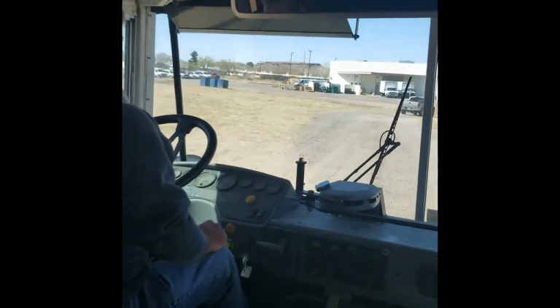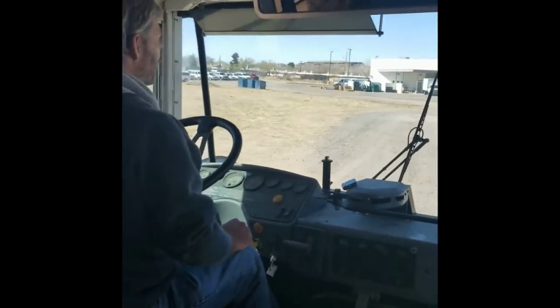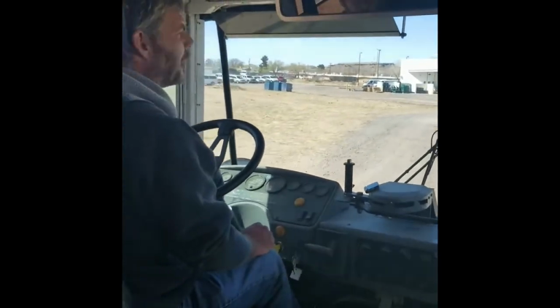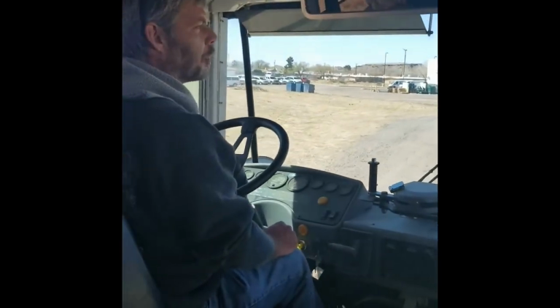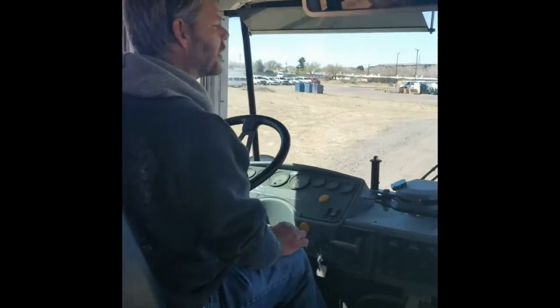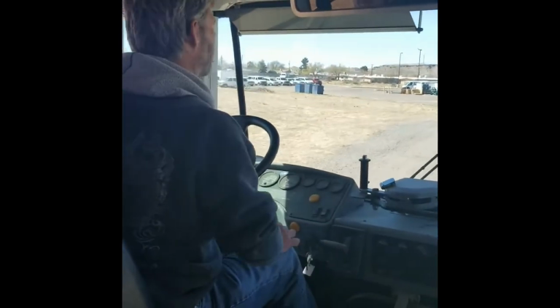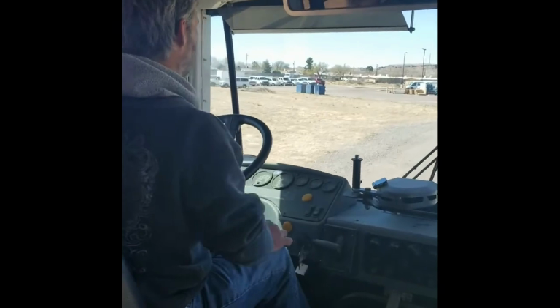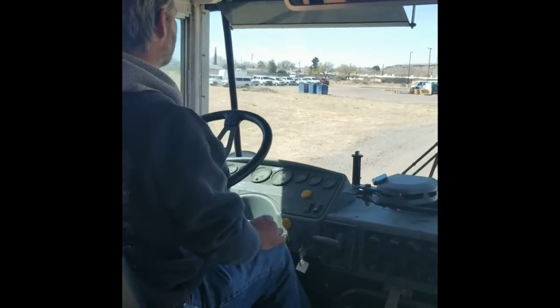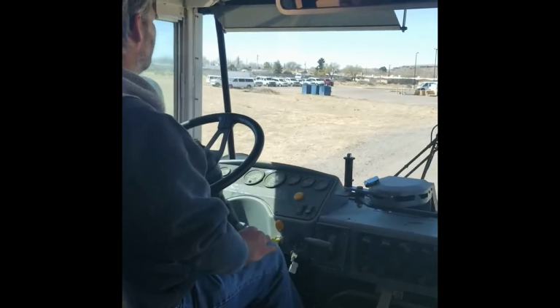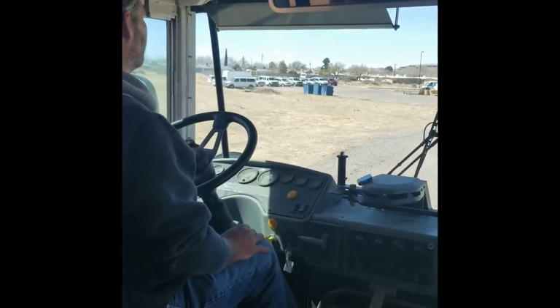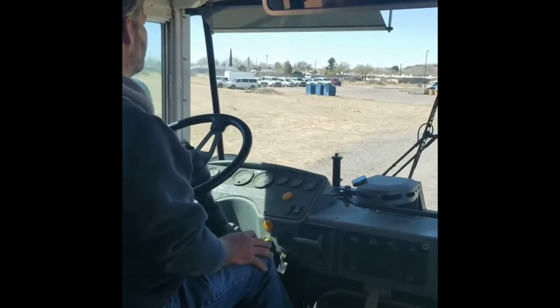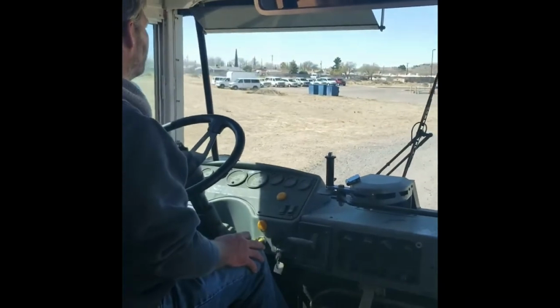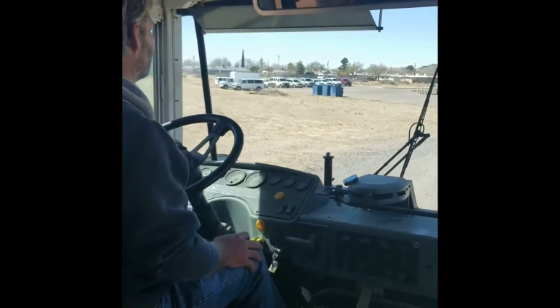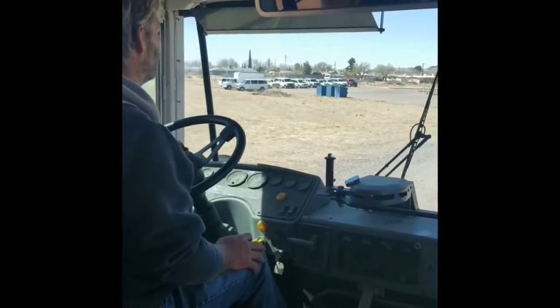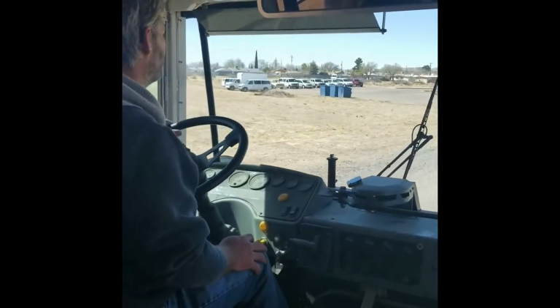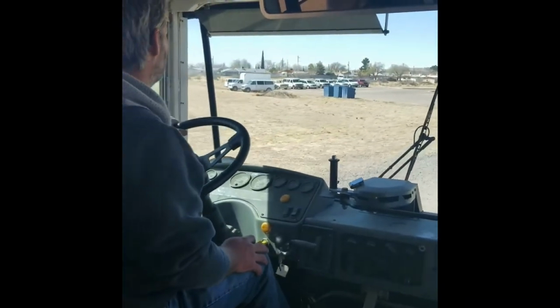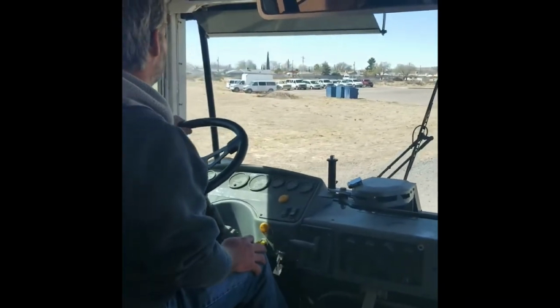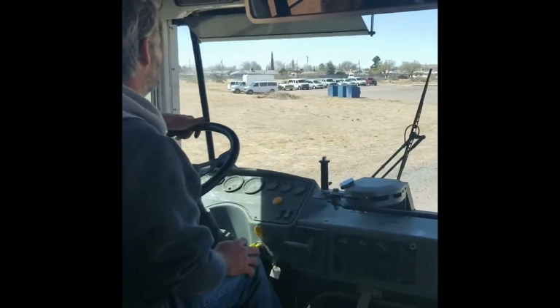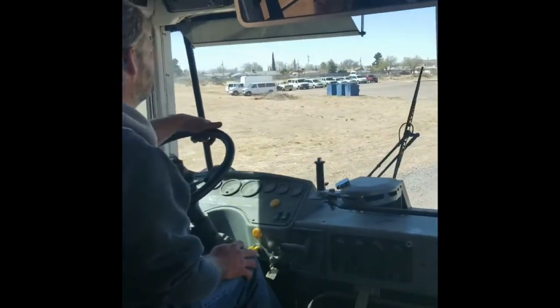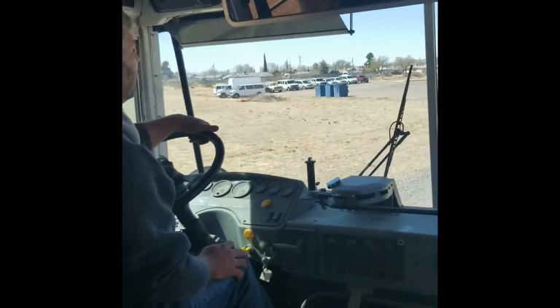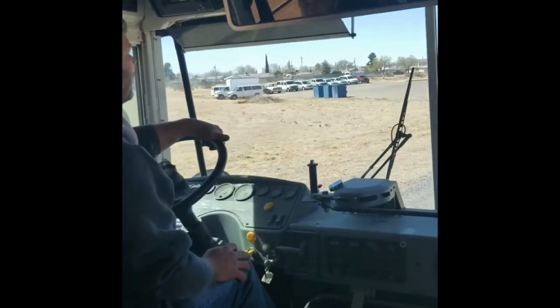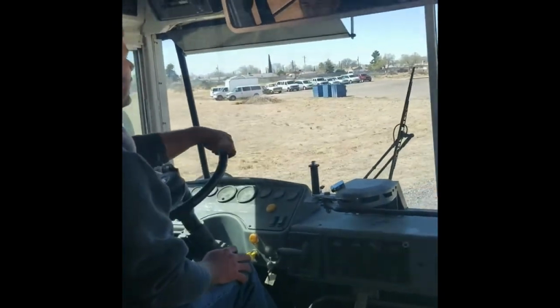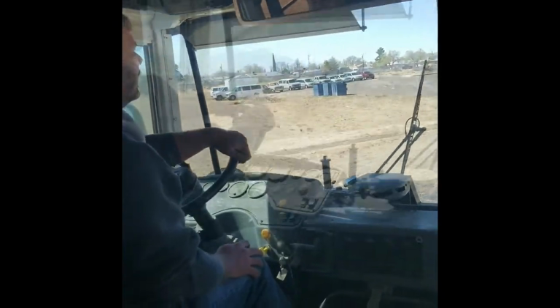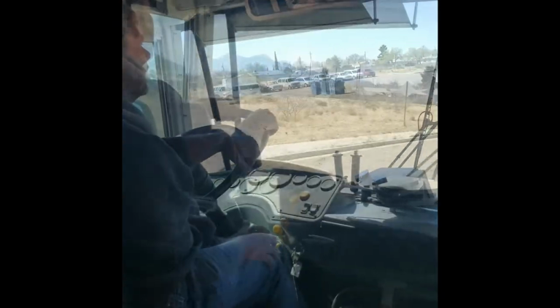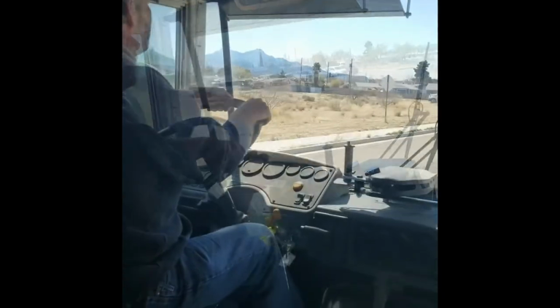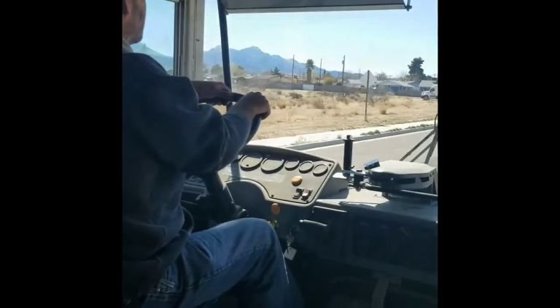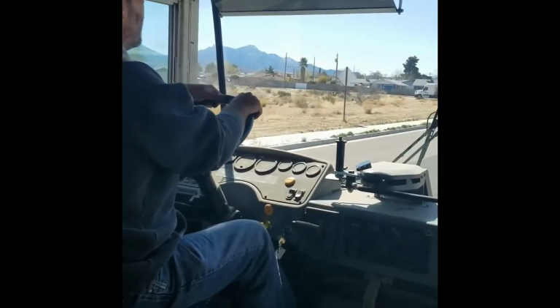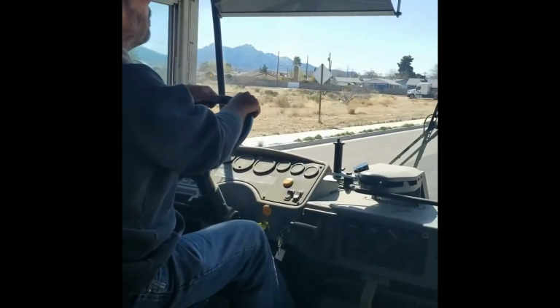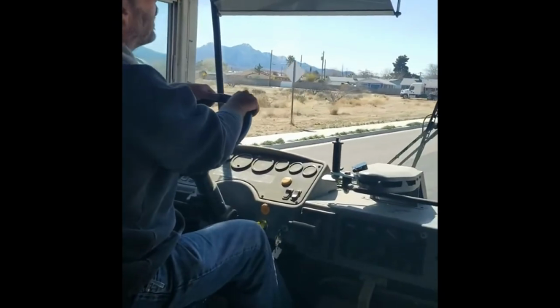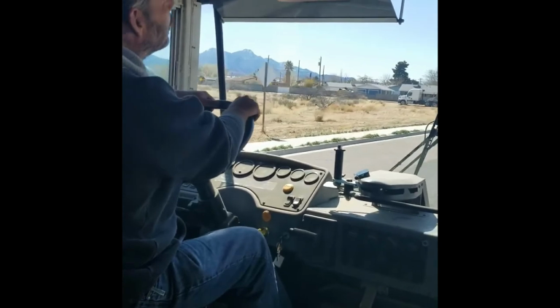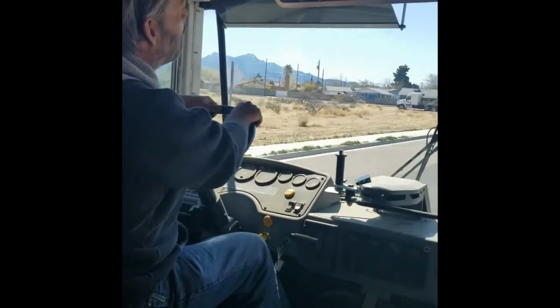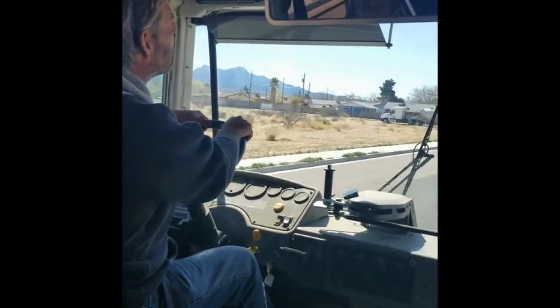Three quarters of a tank! Woo woo! Free gas!